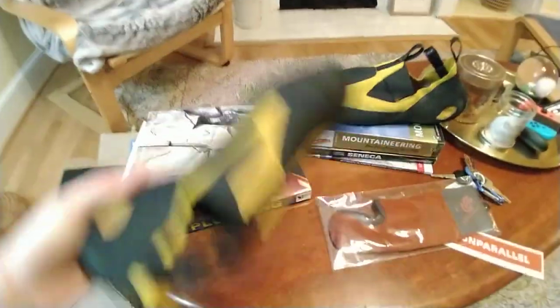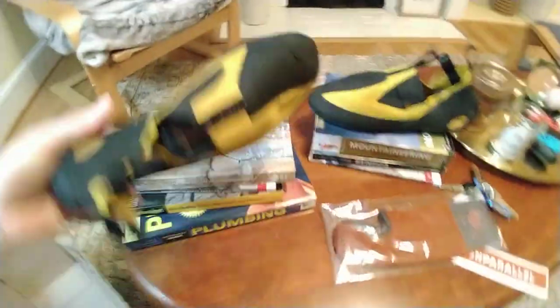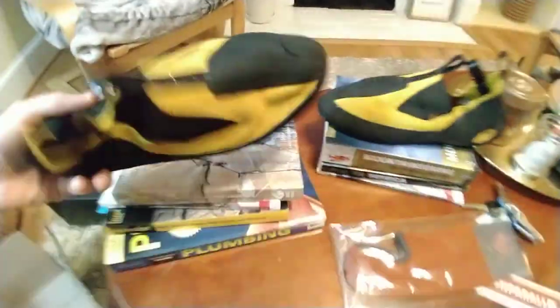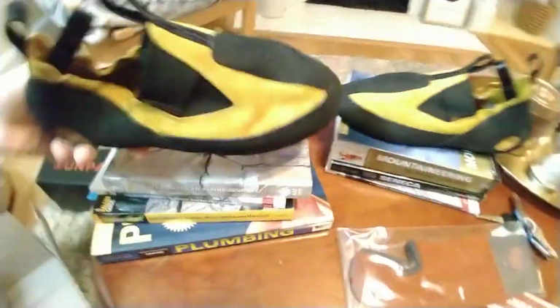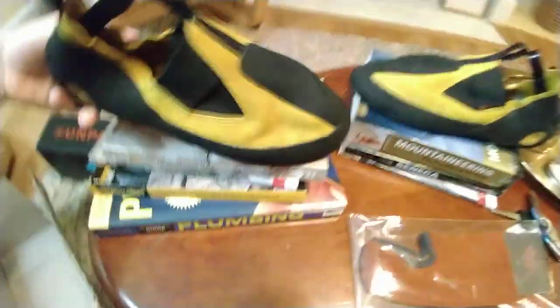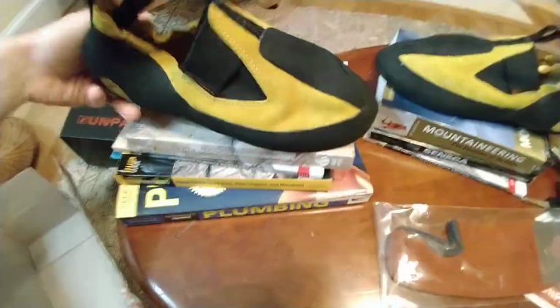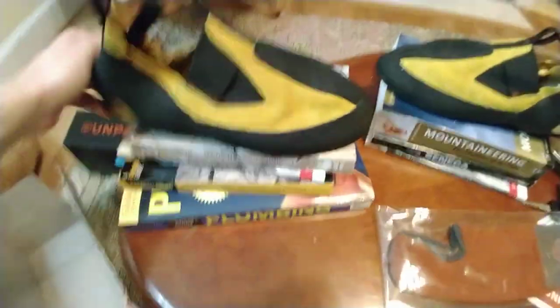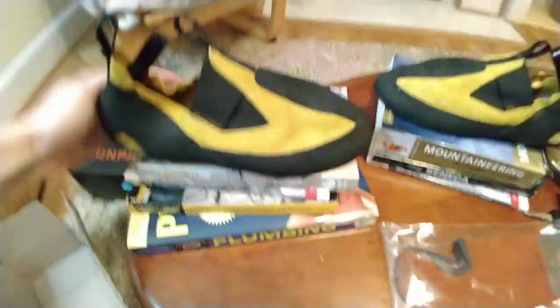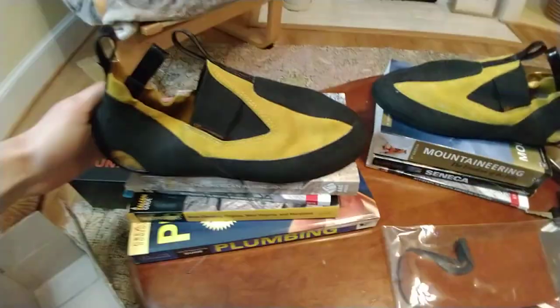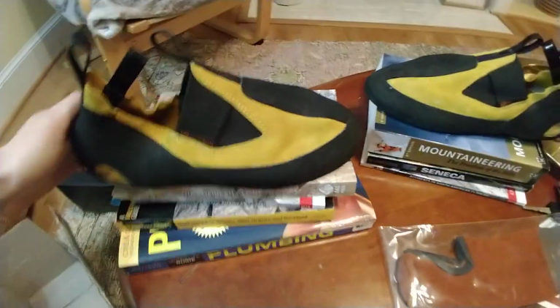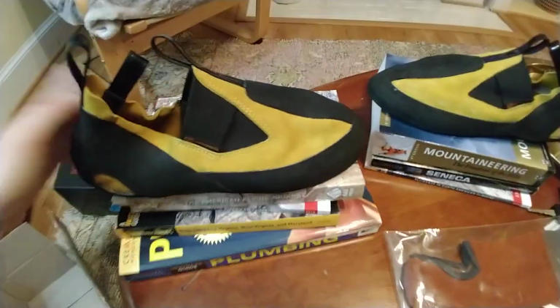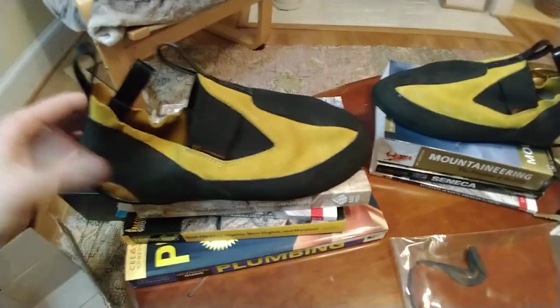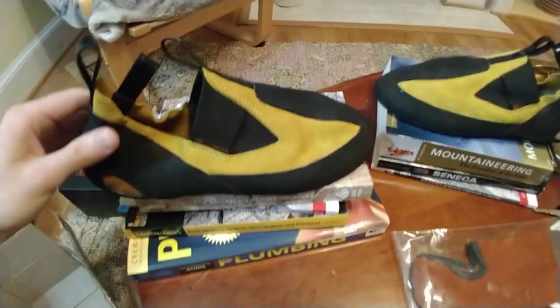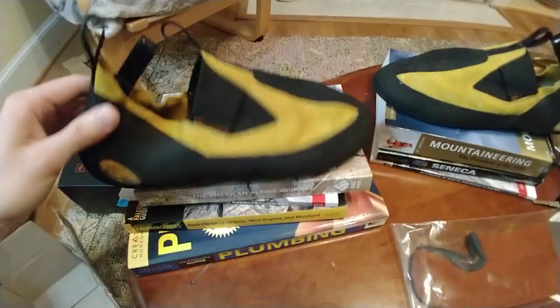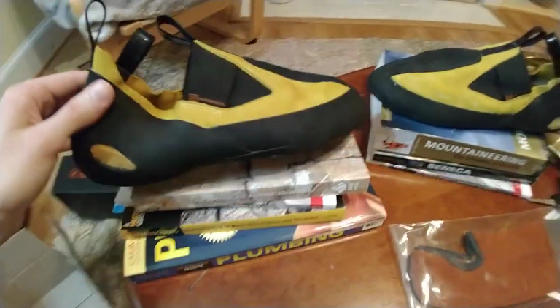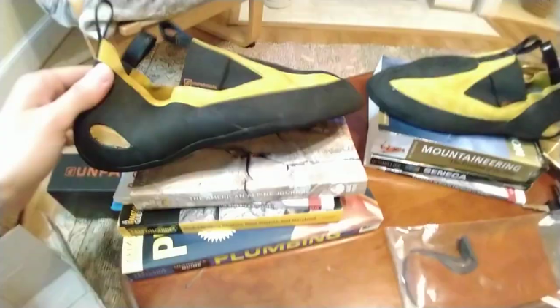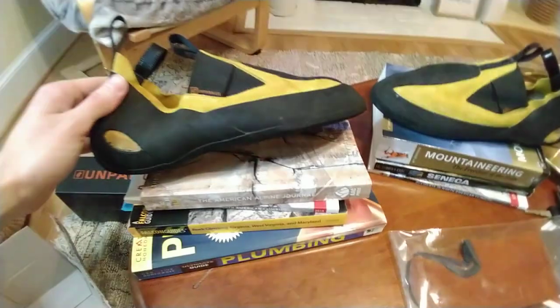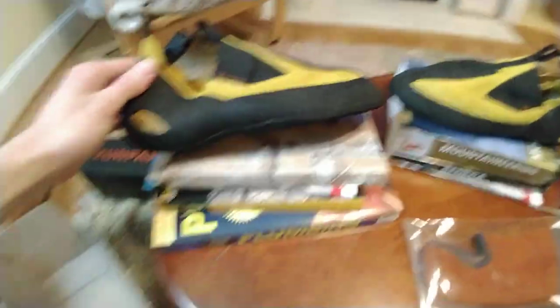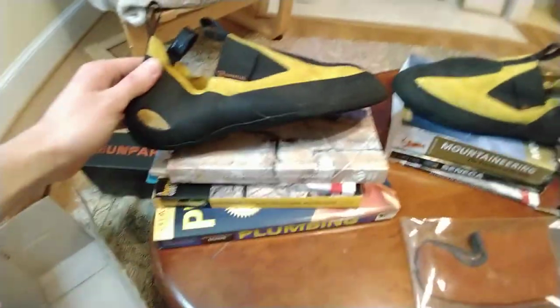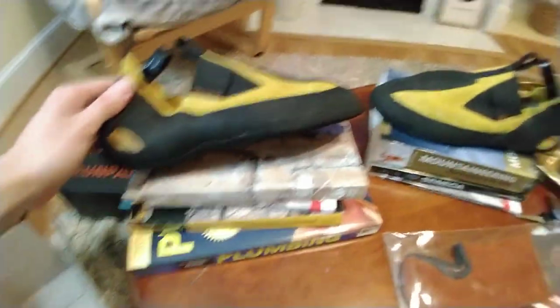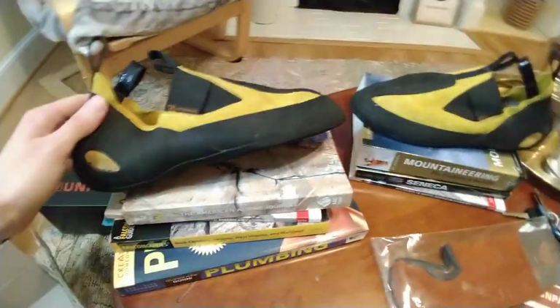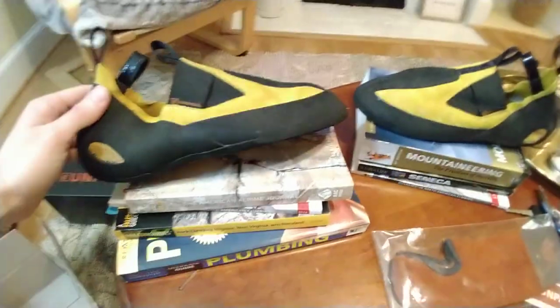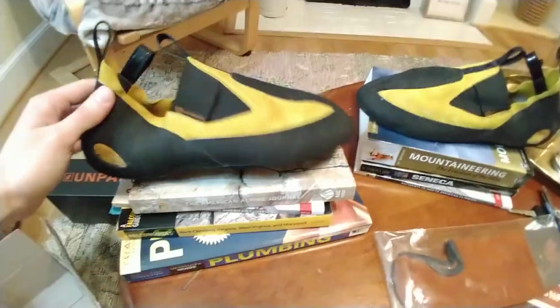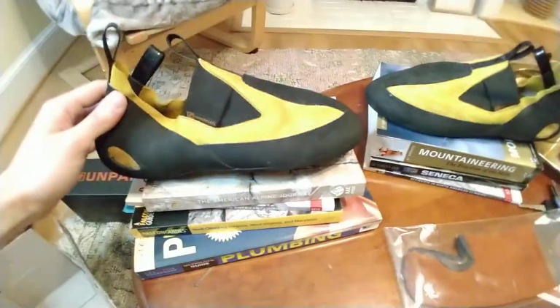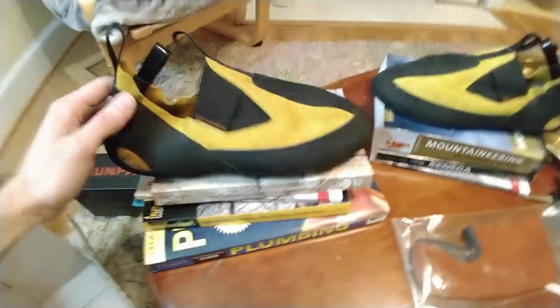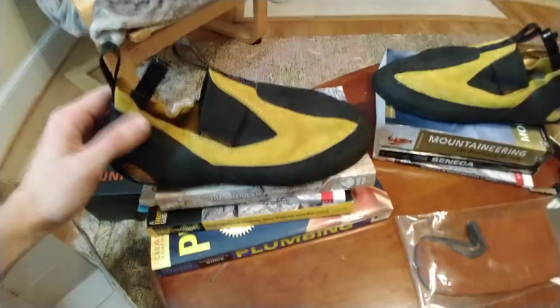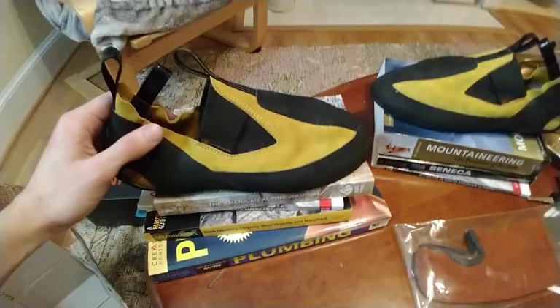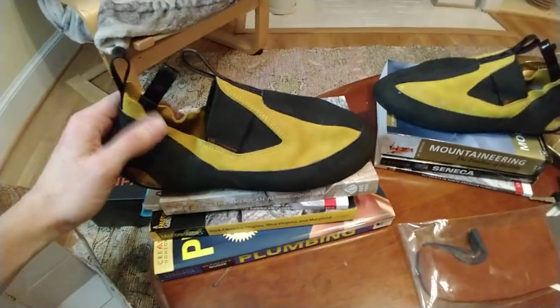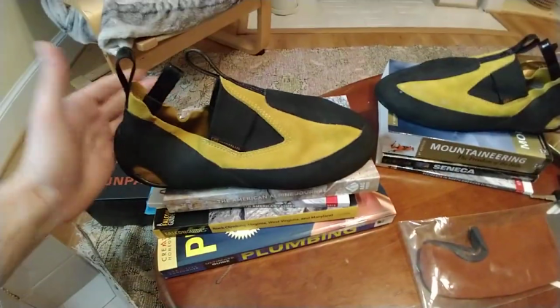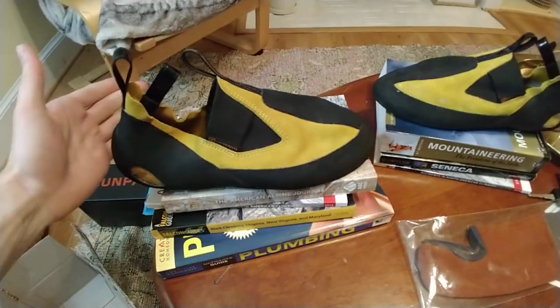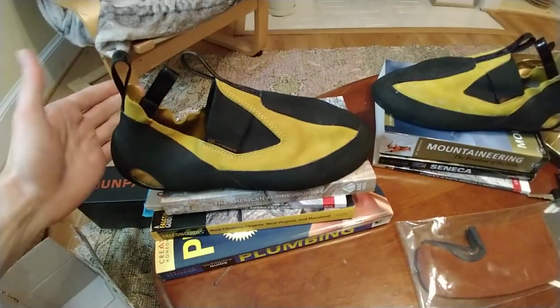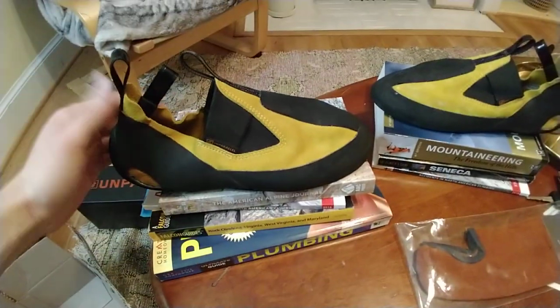Wore them to the gym today — did some crack climbing, did some face climbing. Felt pretty good.